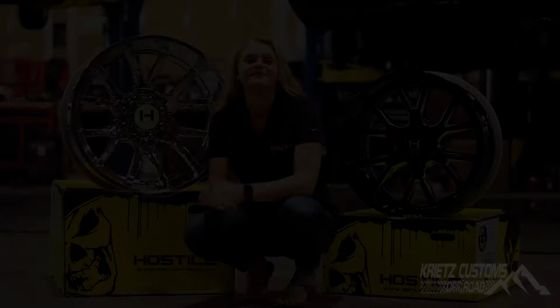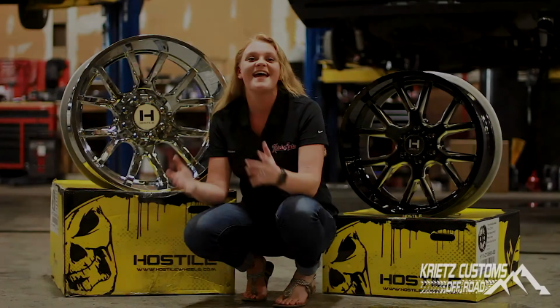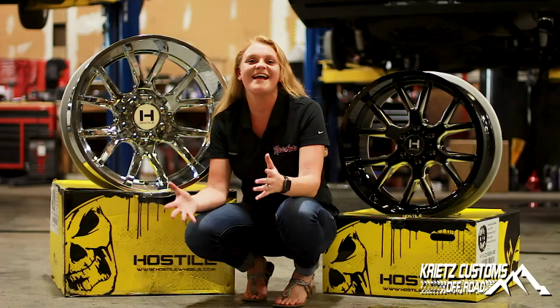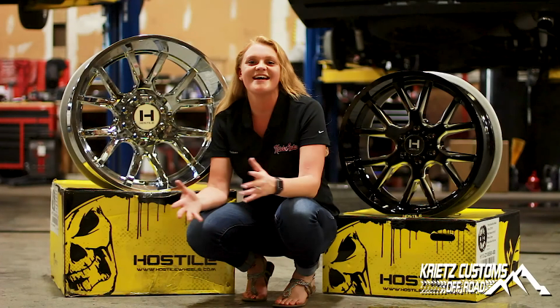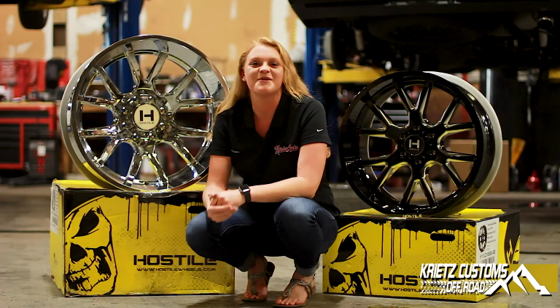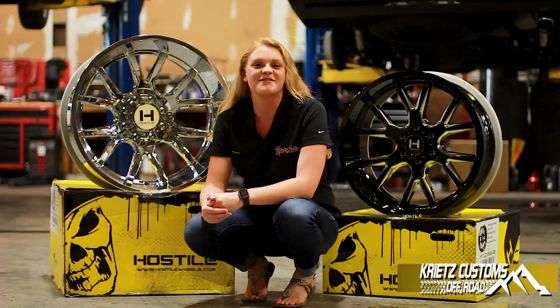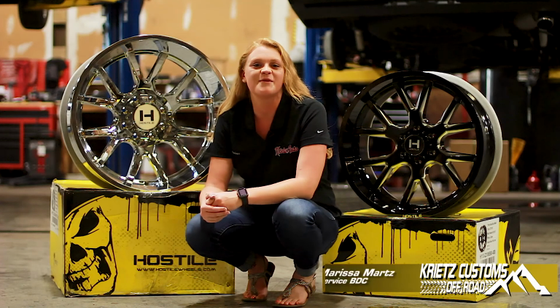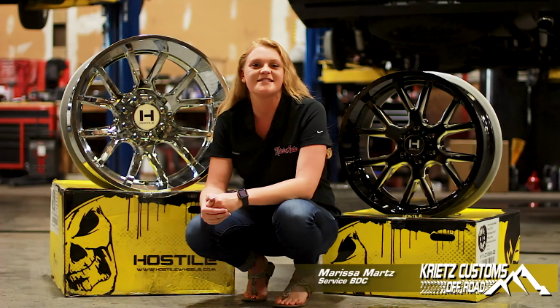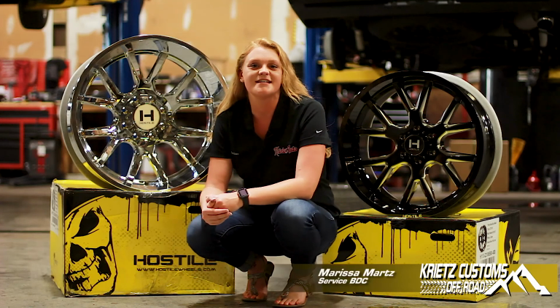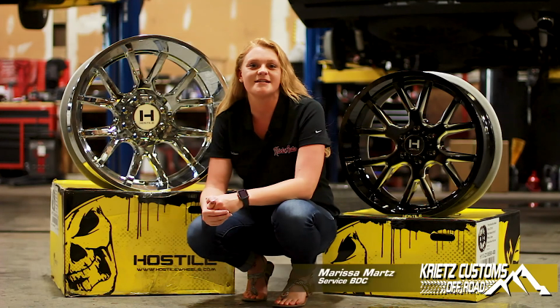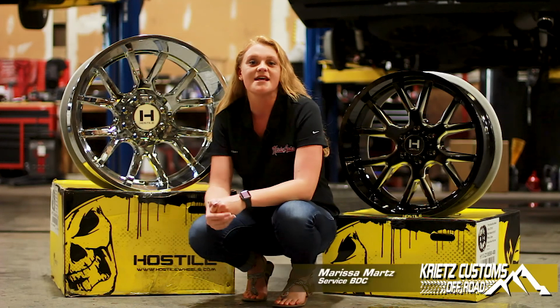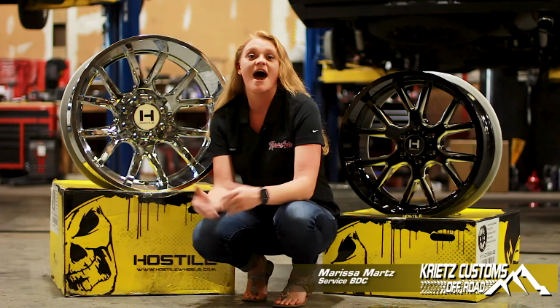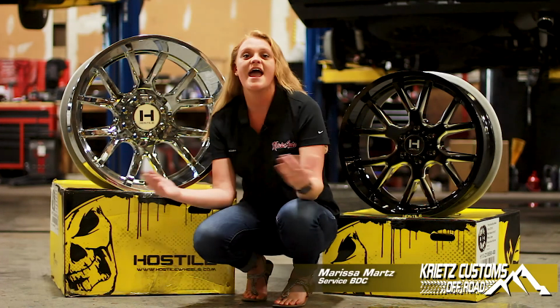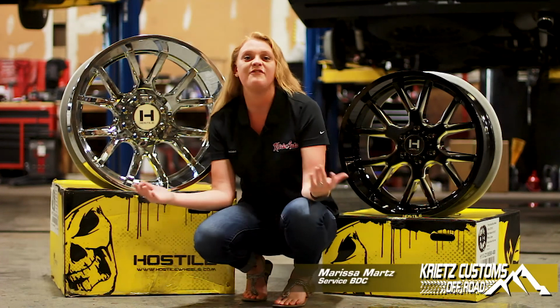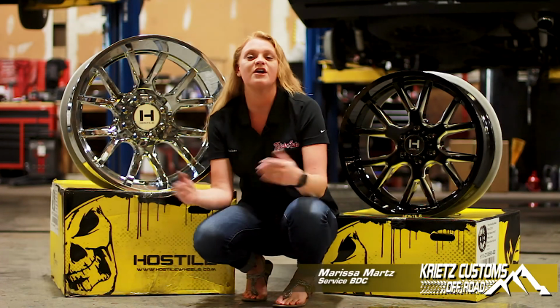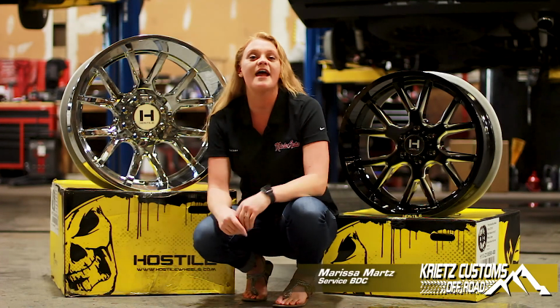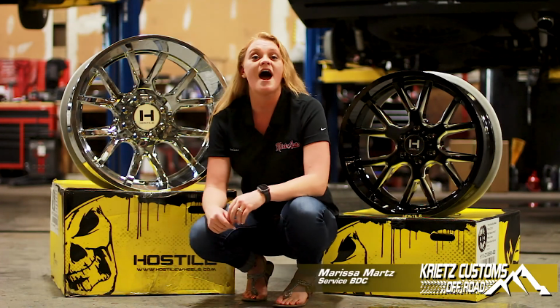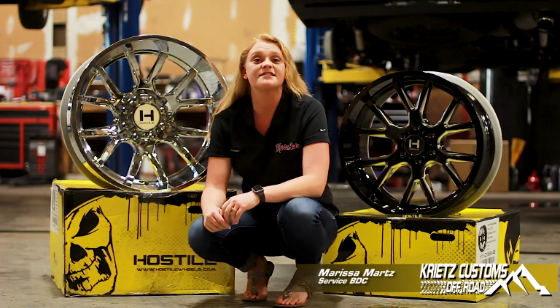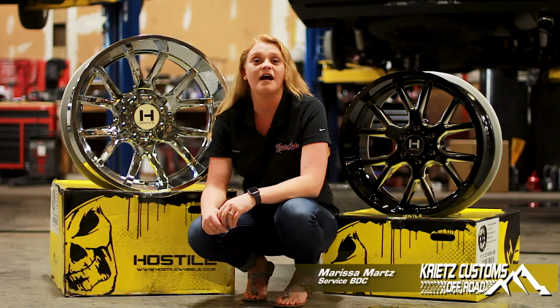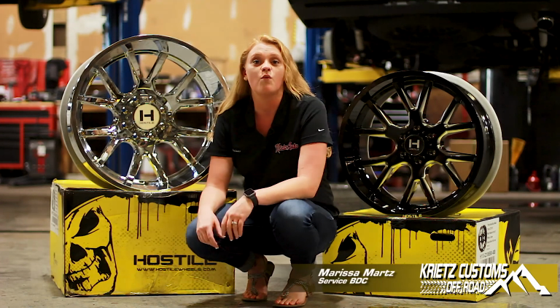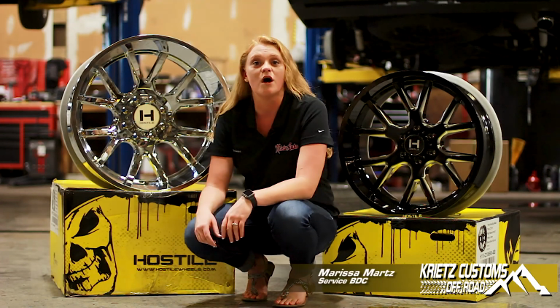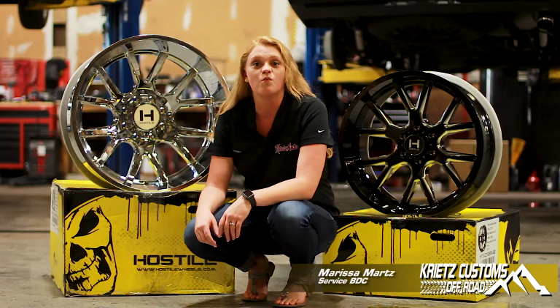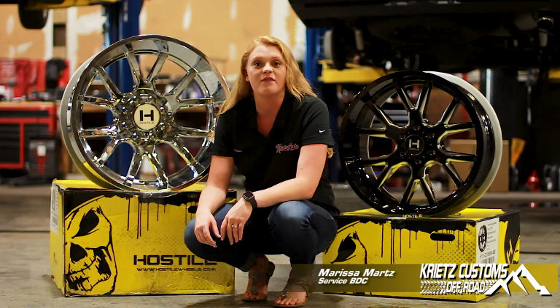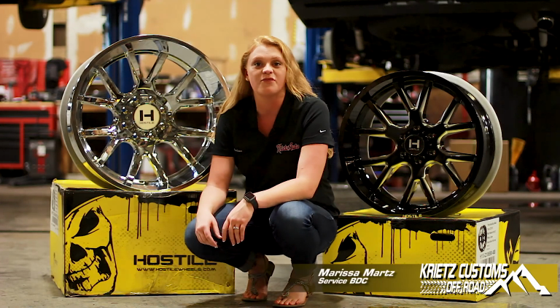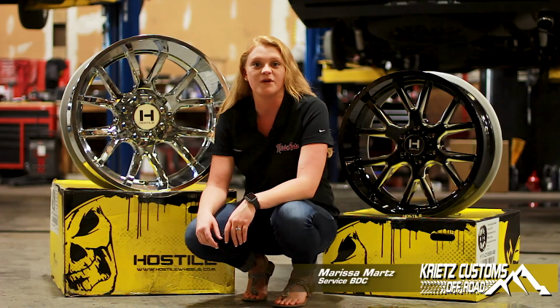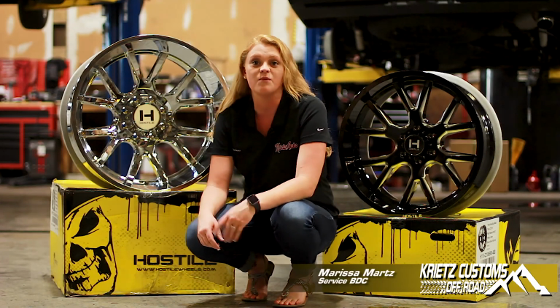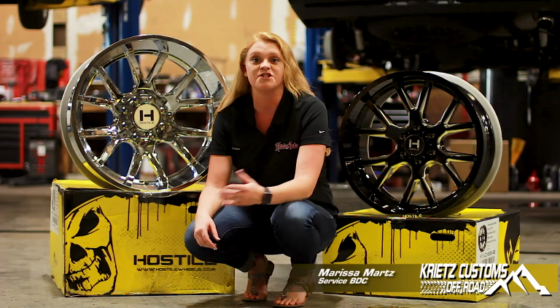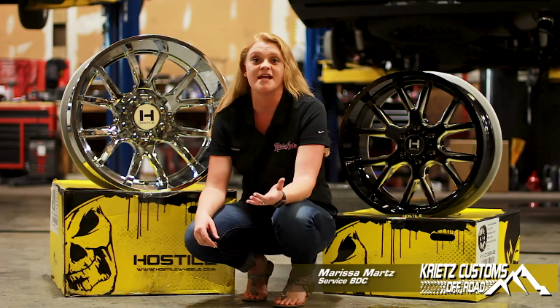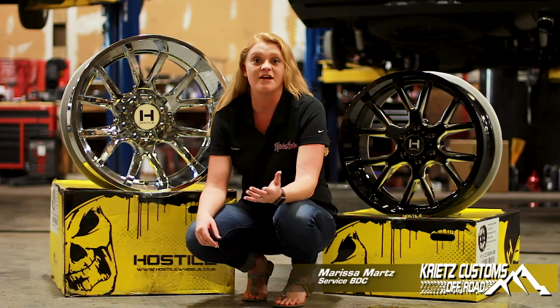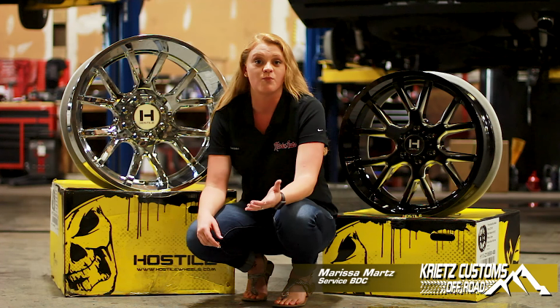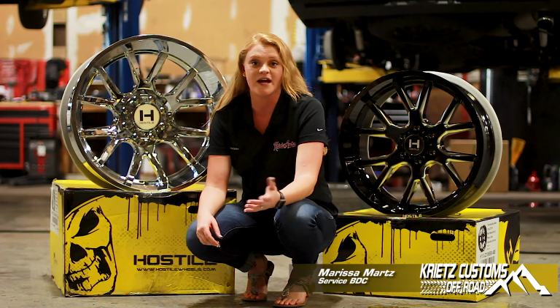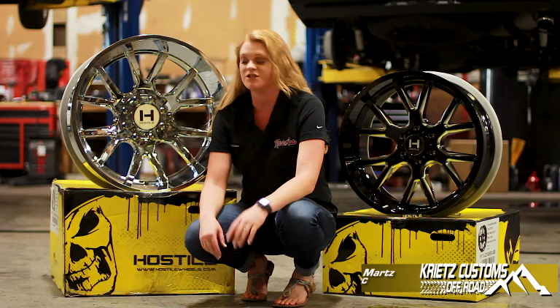Hey guys, Marissa from Kreitz Customs. I have here a Hostile 113, which is a Rage.